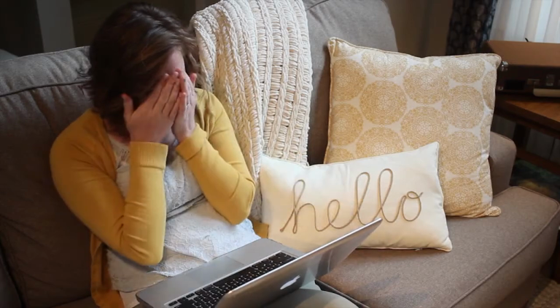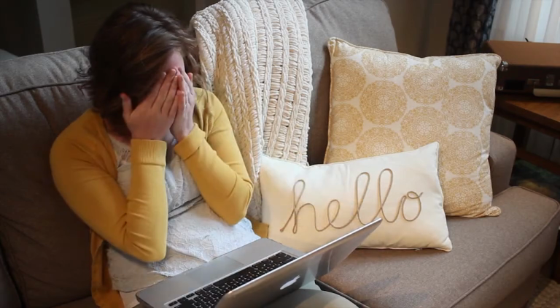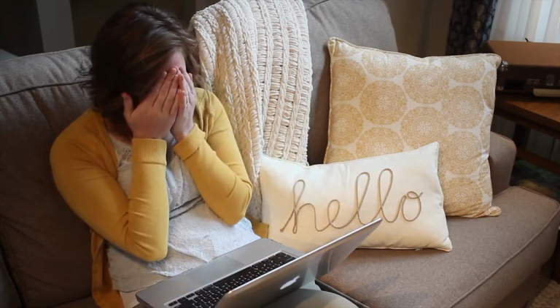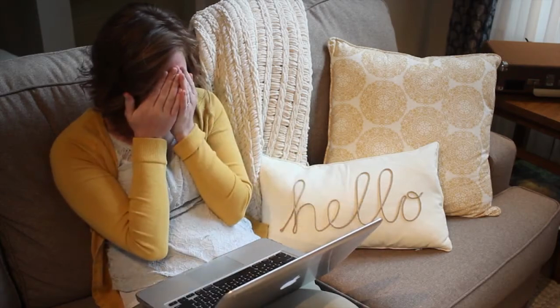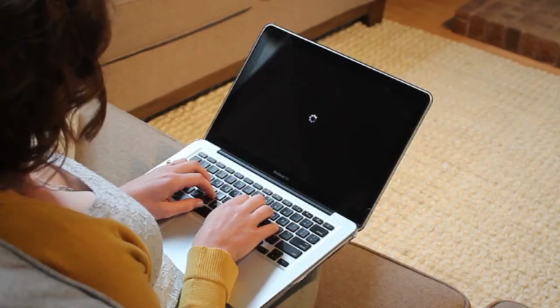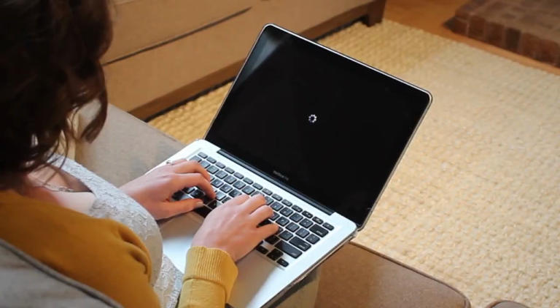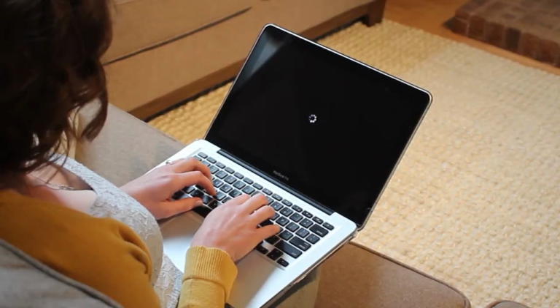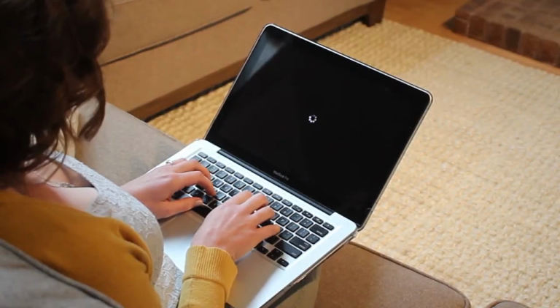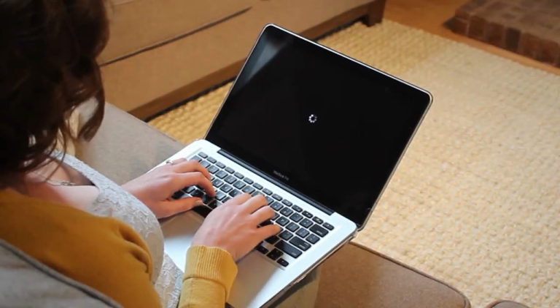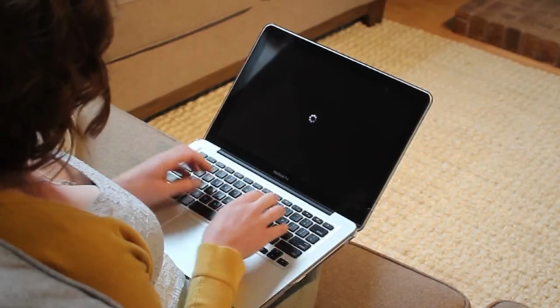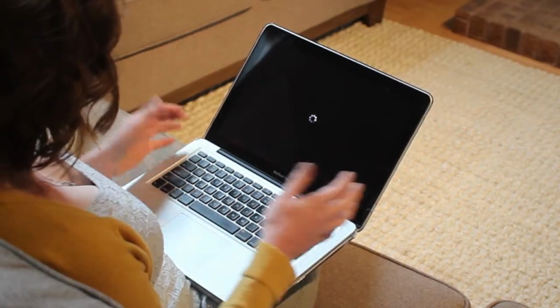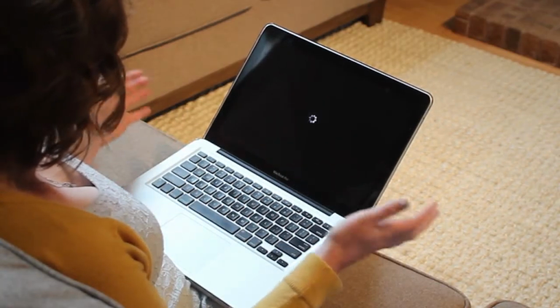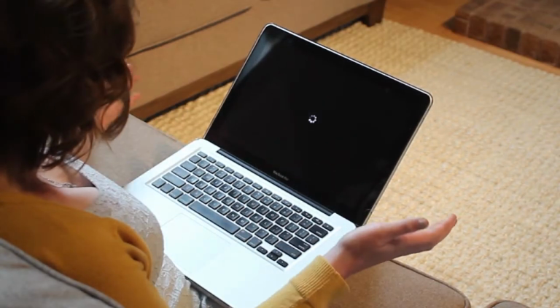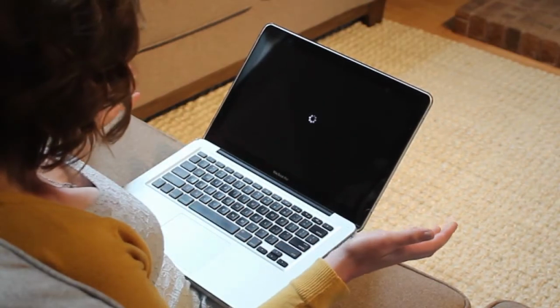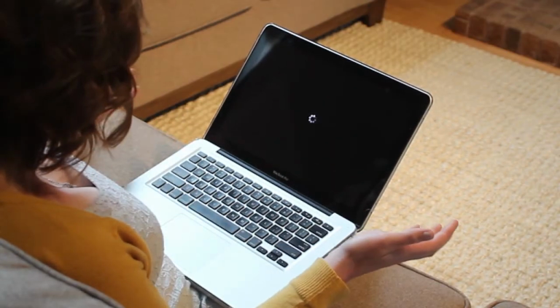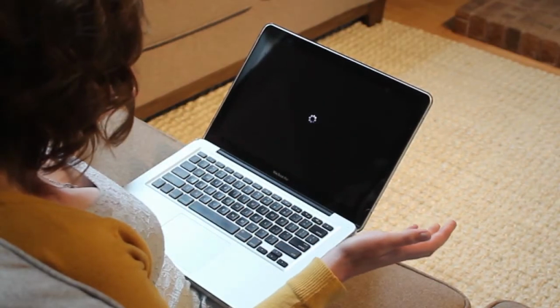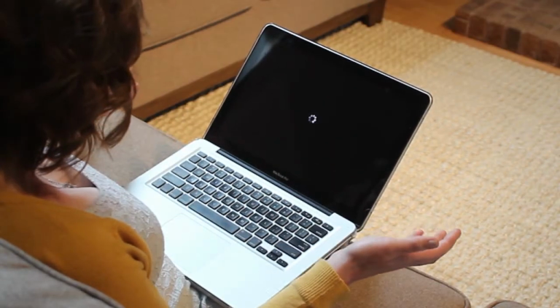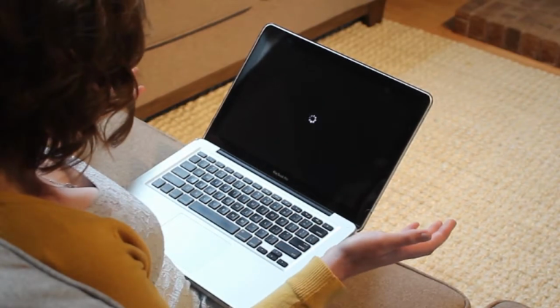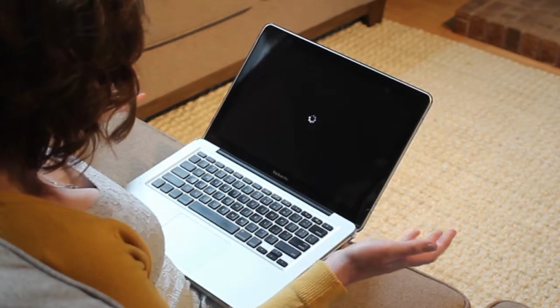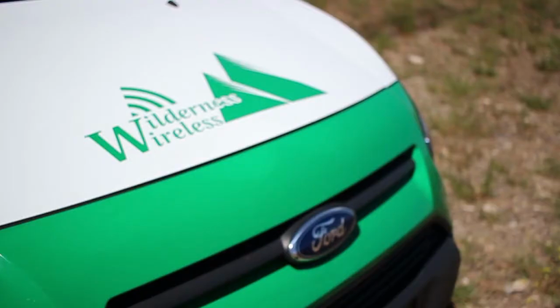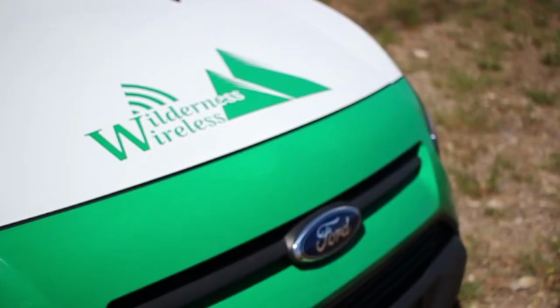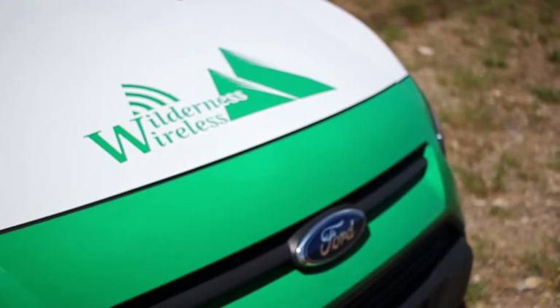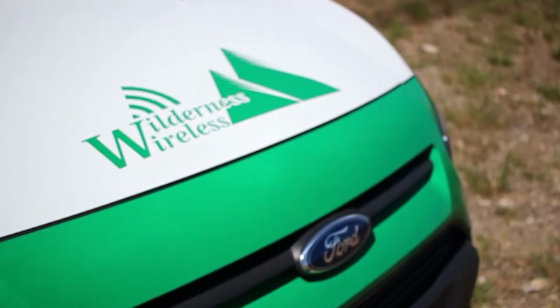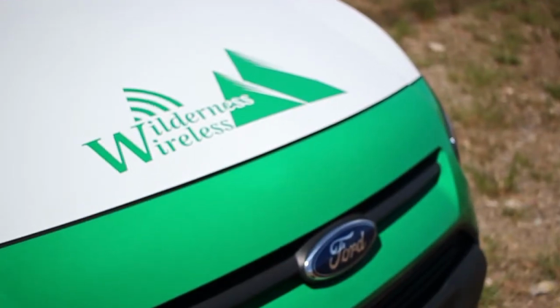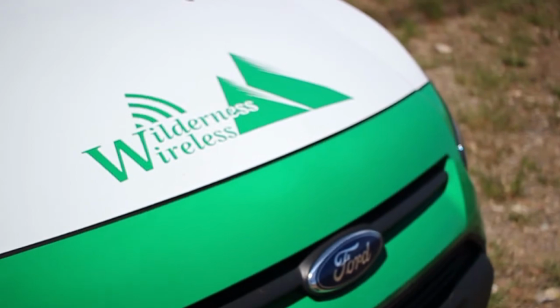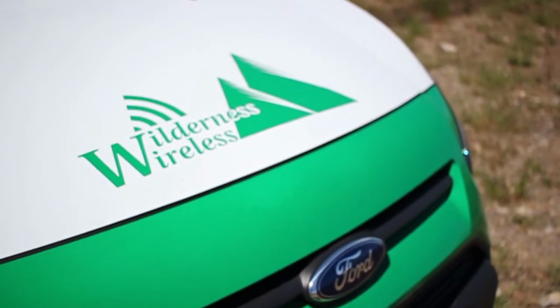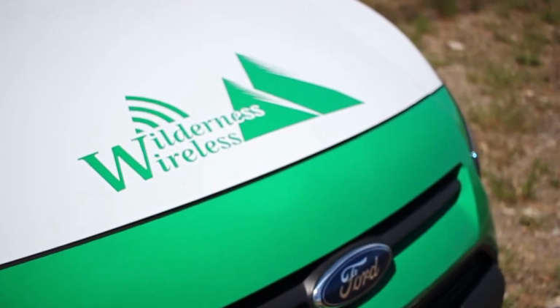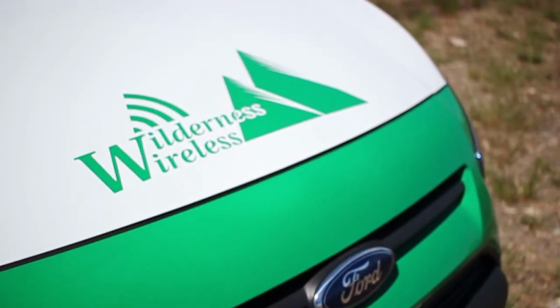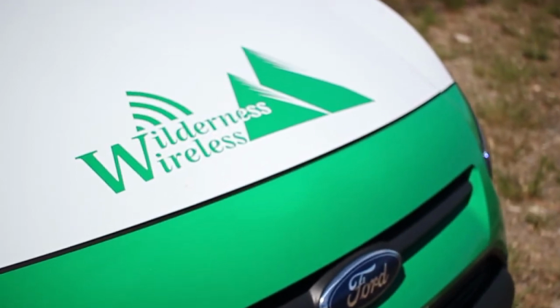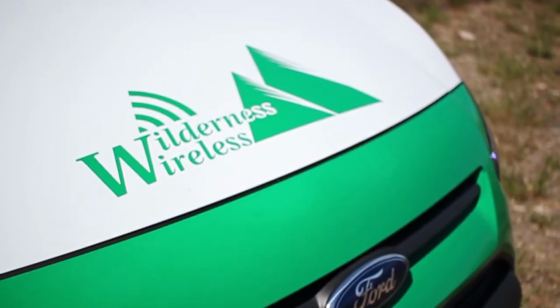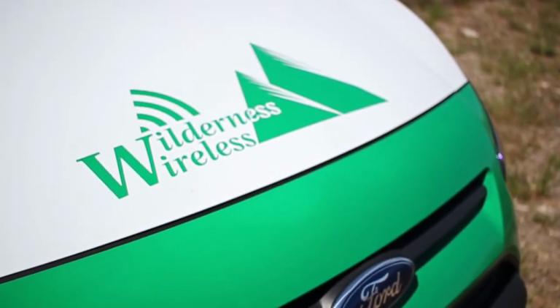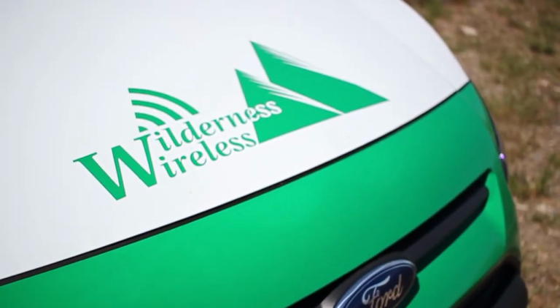Tired of data limits, contracts, or internet buffering? Wilderness Wireless does things differently.